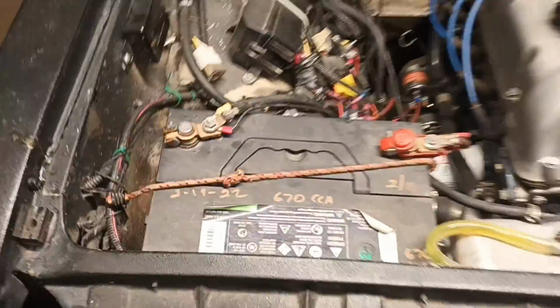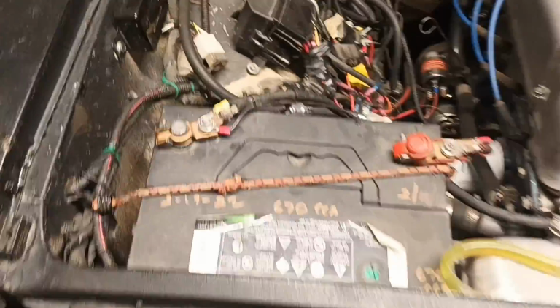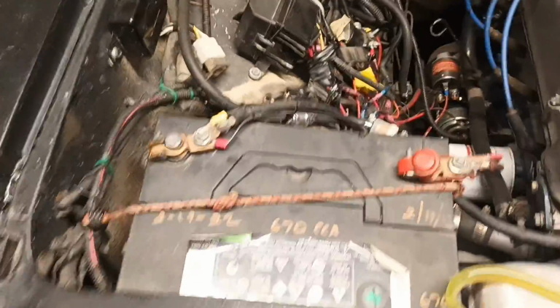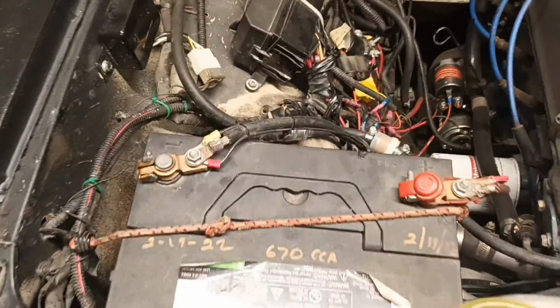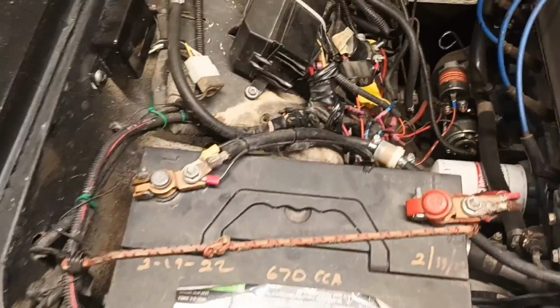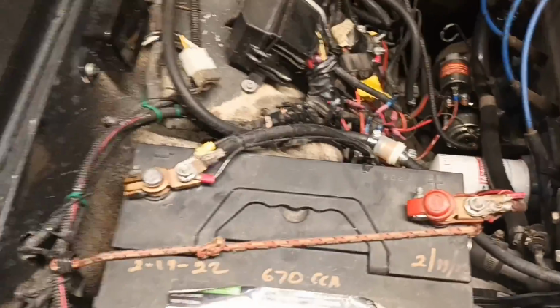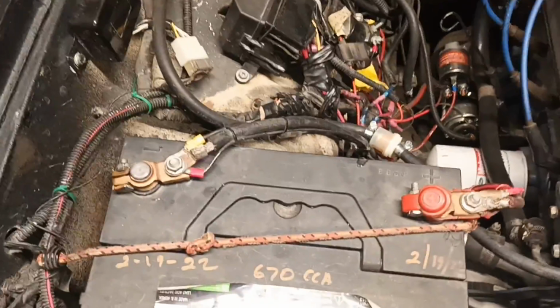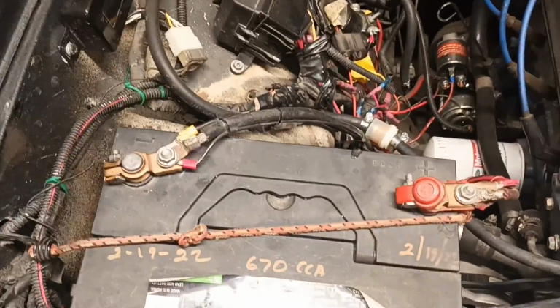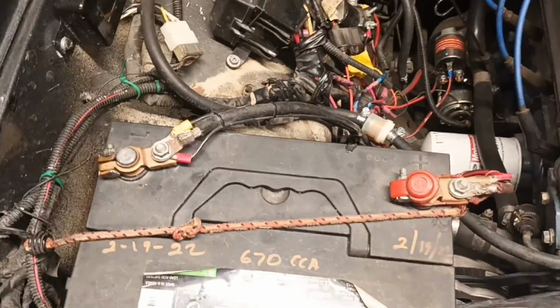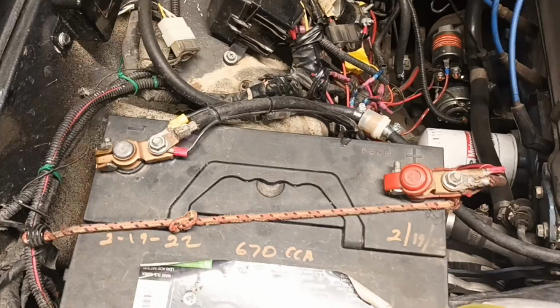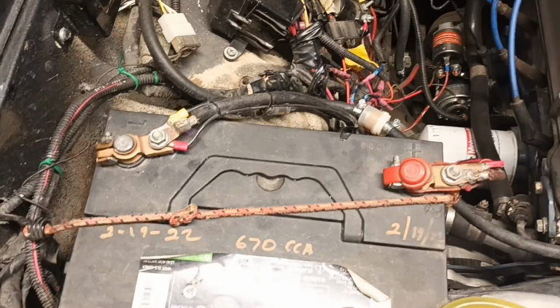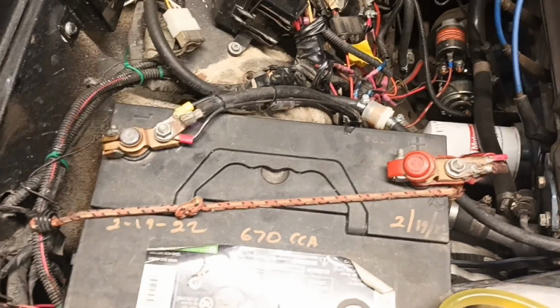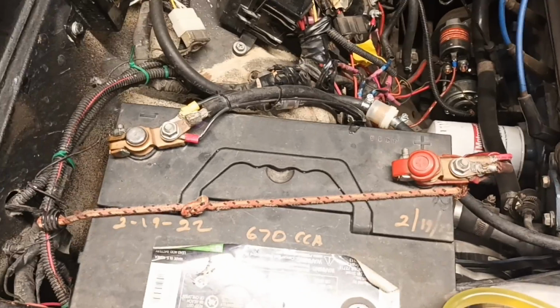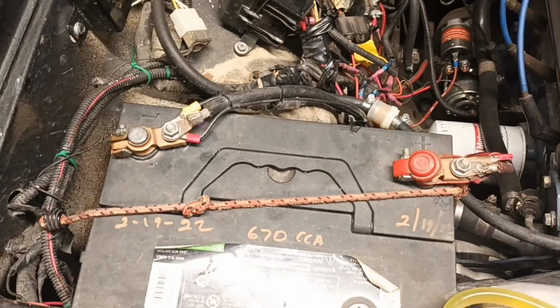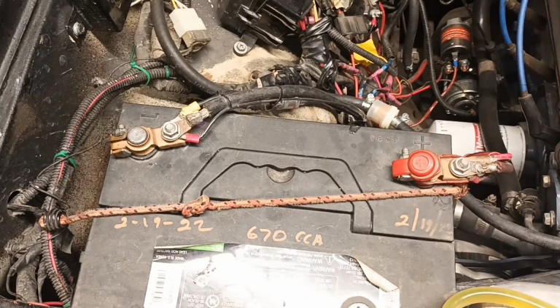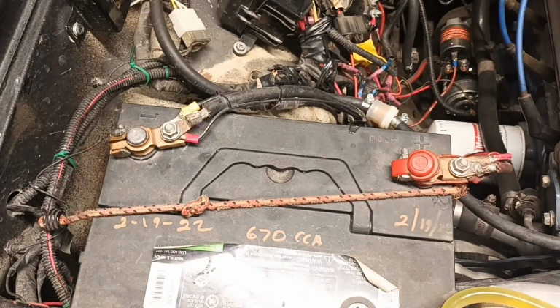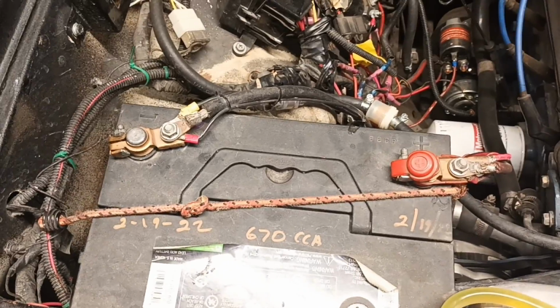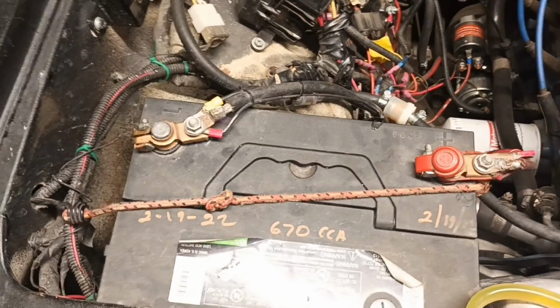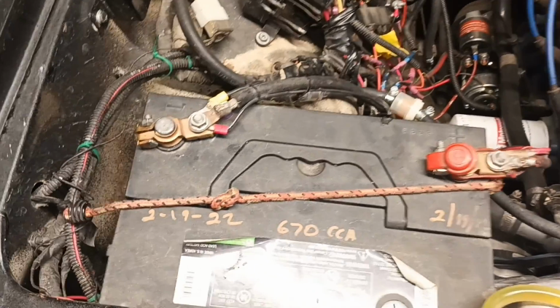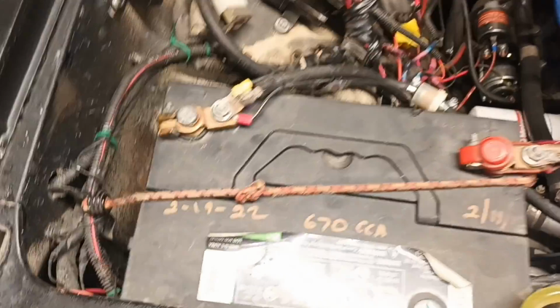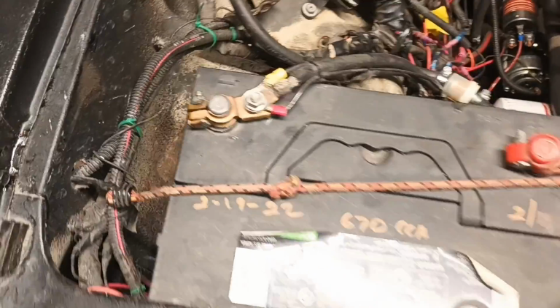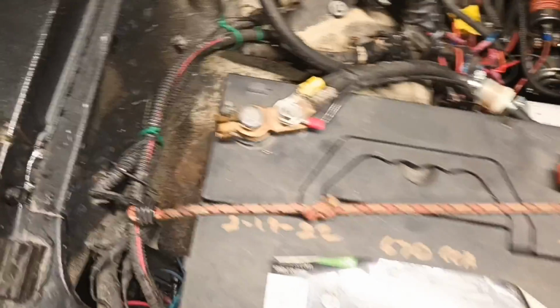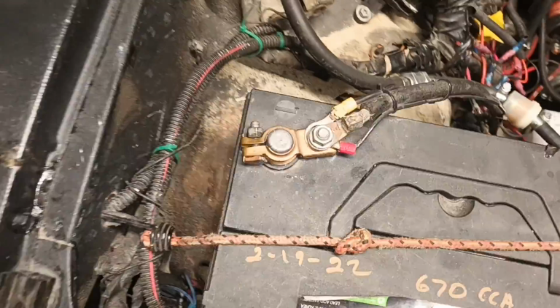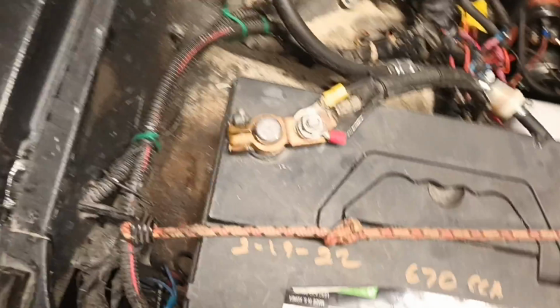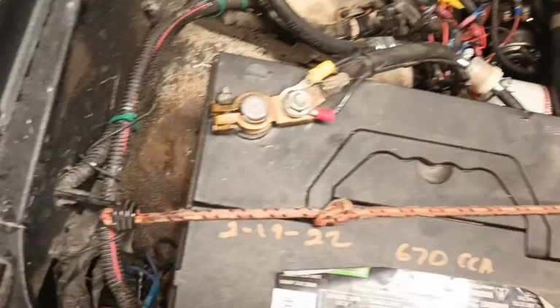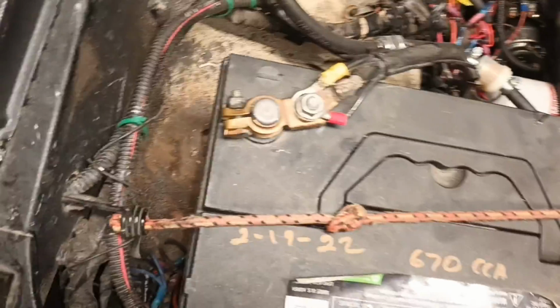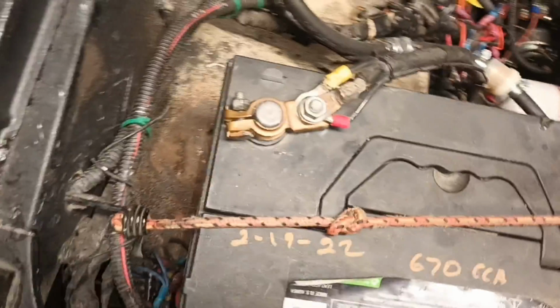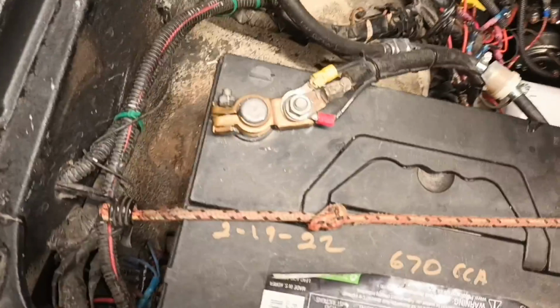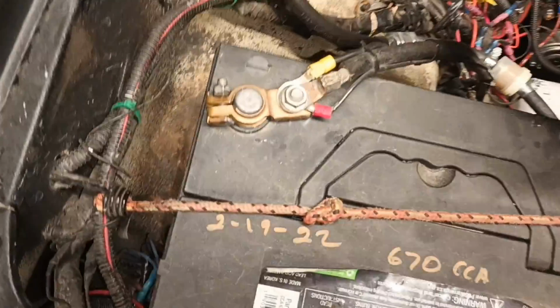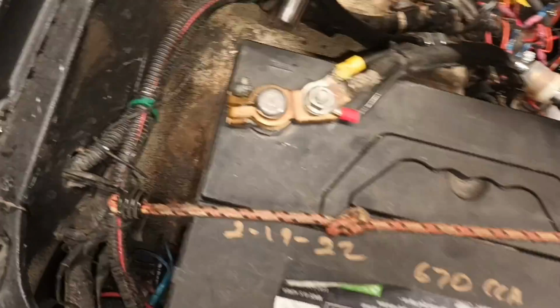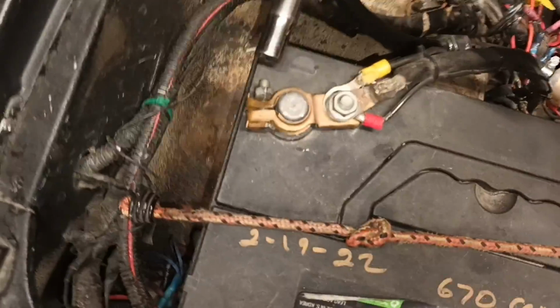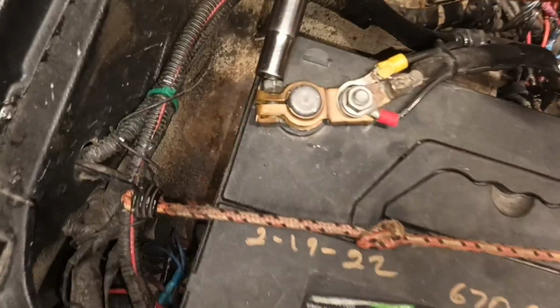So we have a beautiful 1973 Datsun 620 pickup, and this is where we're going to be installing the kill switch. We're going to start by removing the battery.